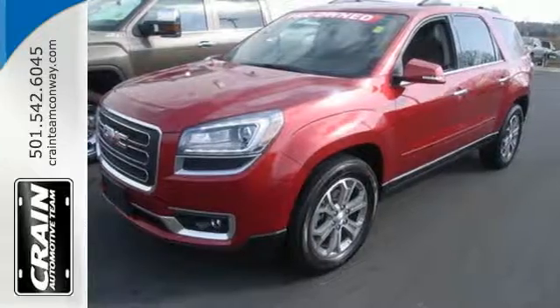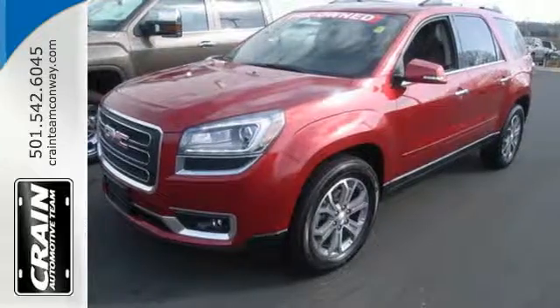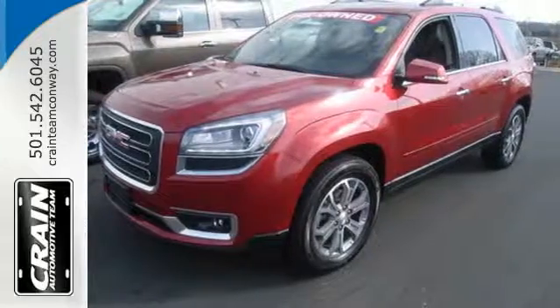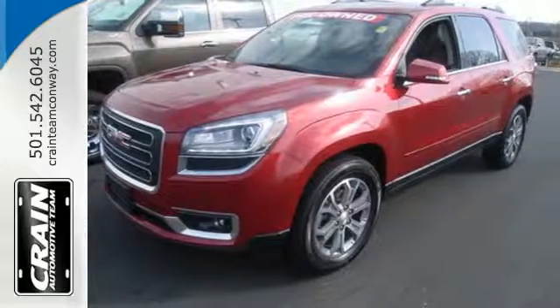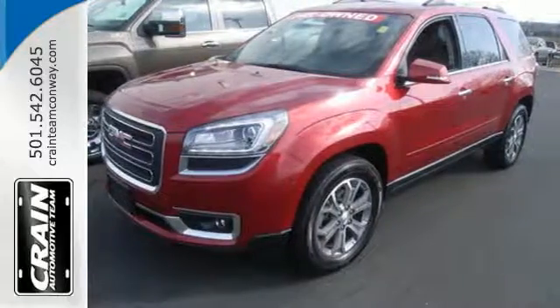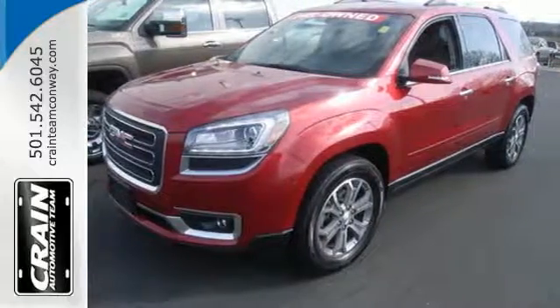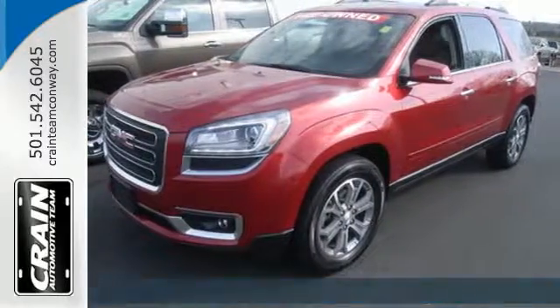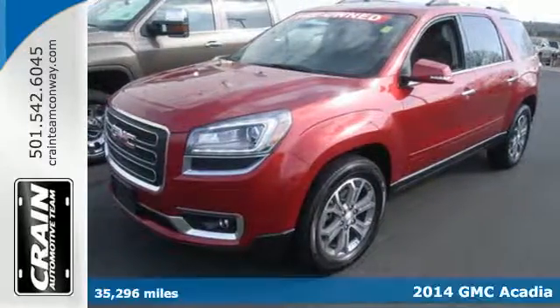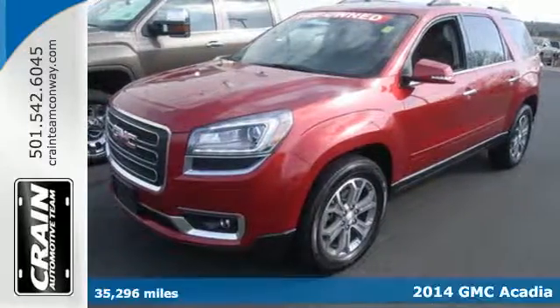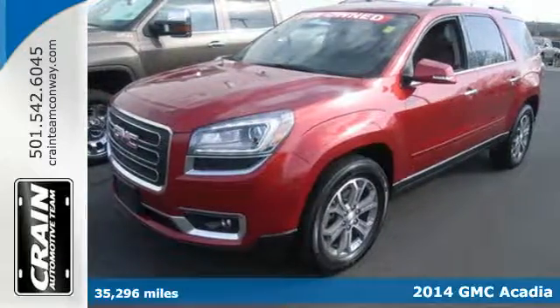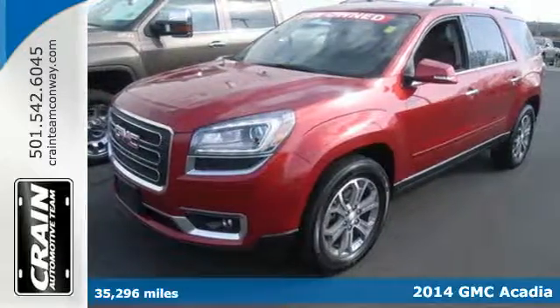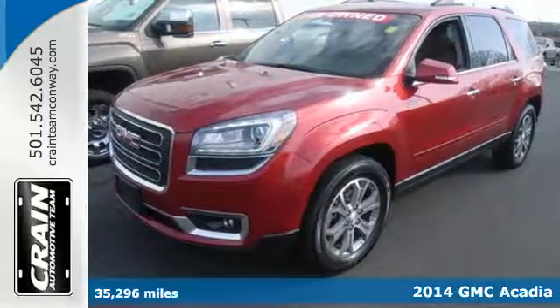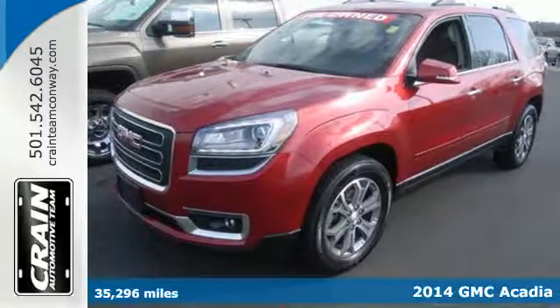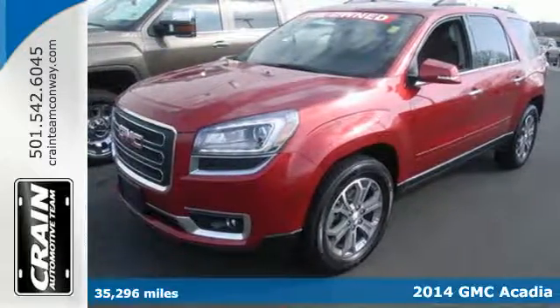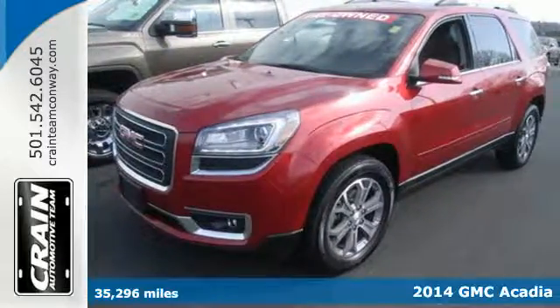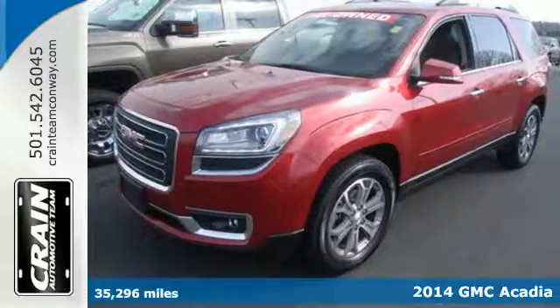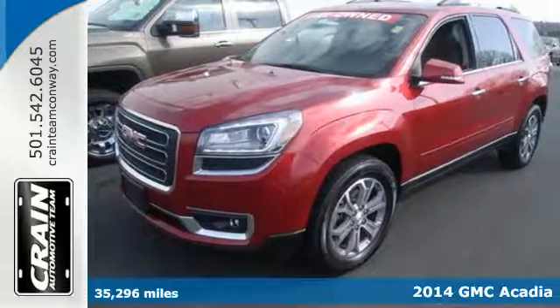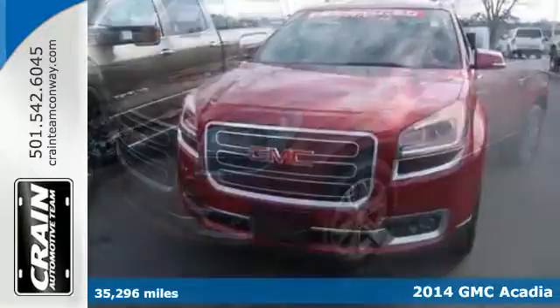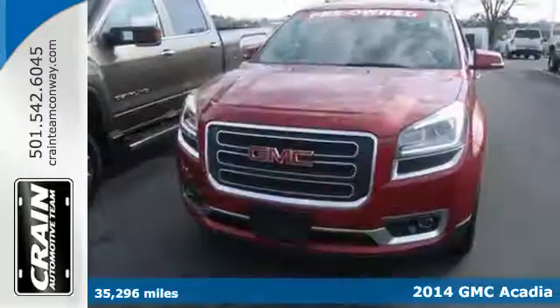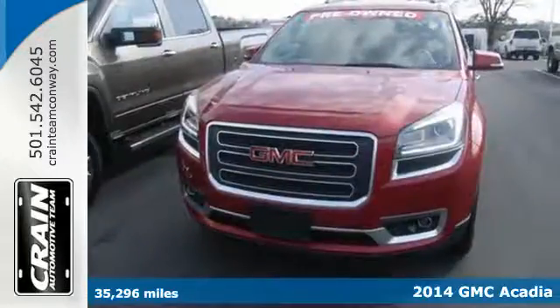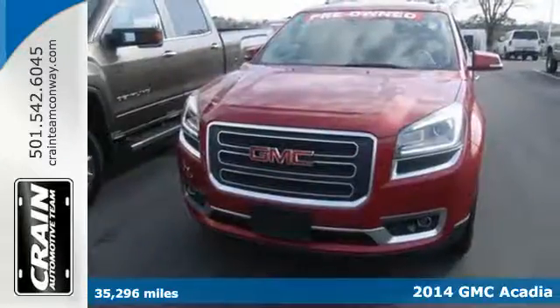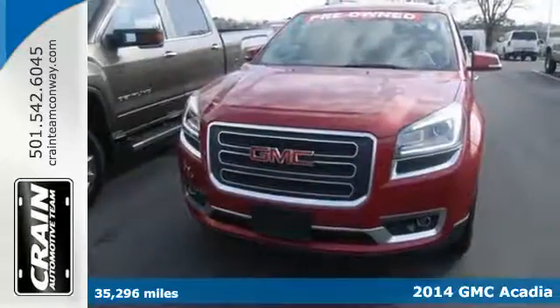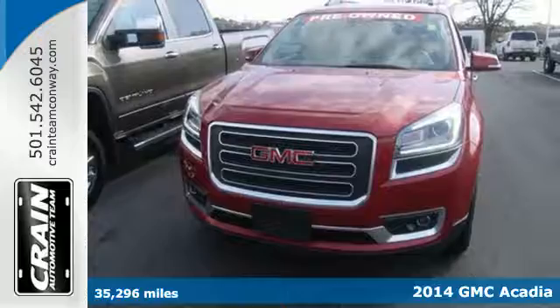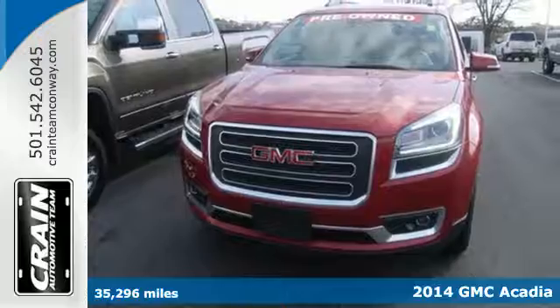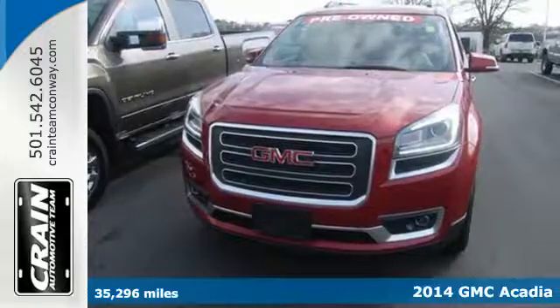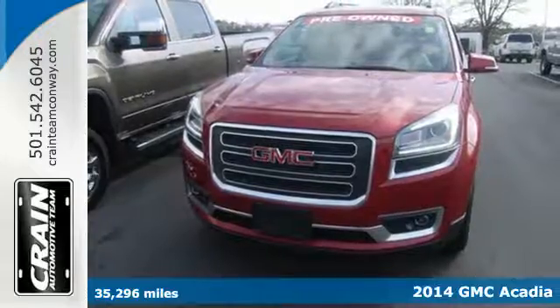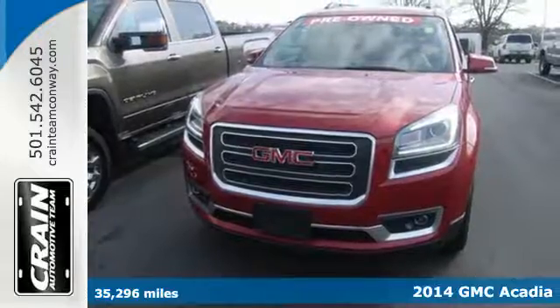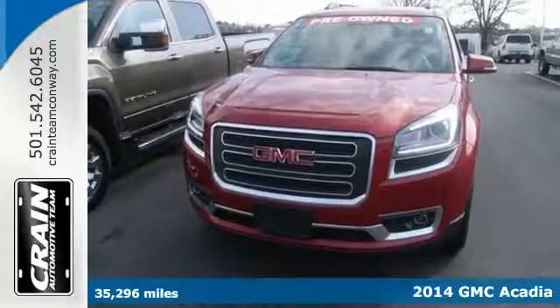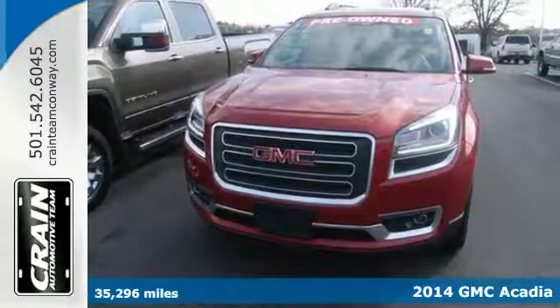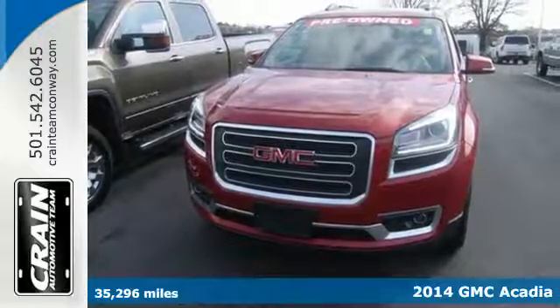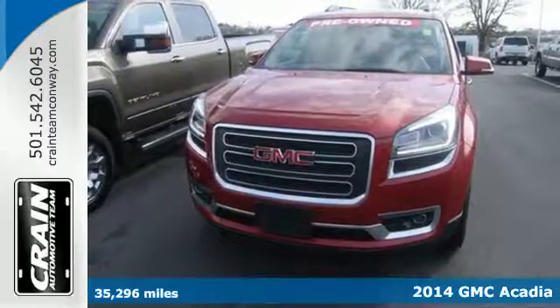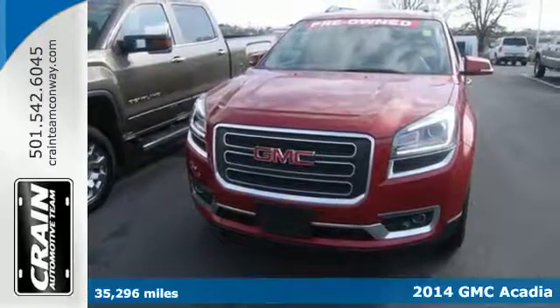It's a 2014 GMC Acadia. Experience professional grade engineering in this bold crossover.